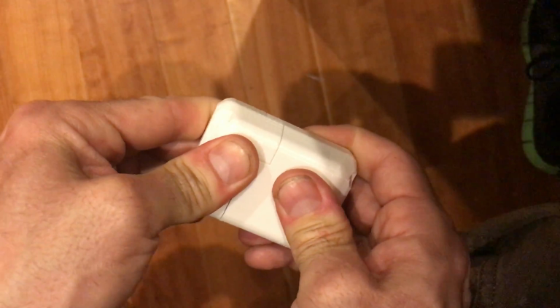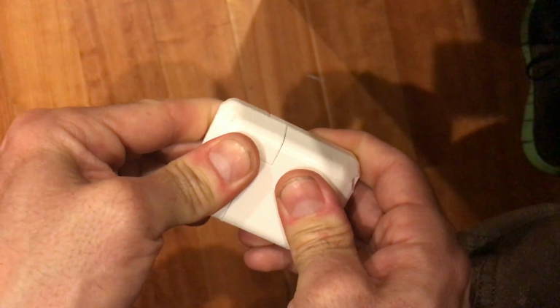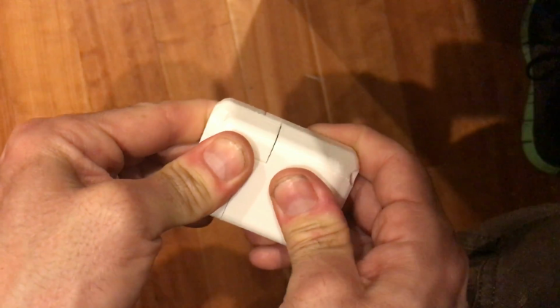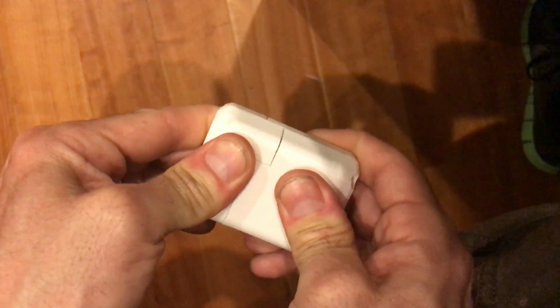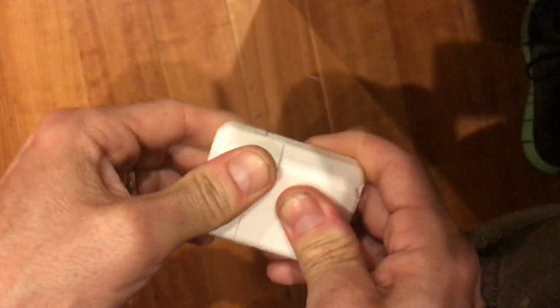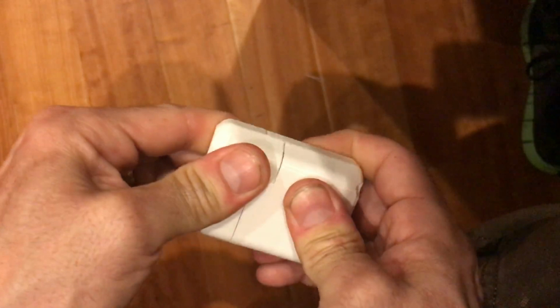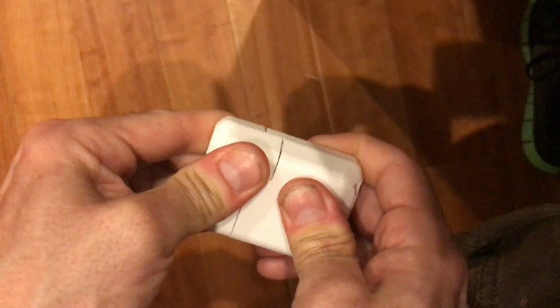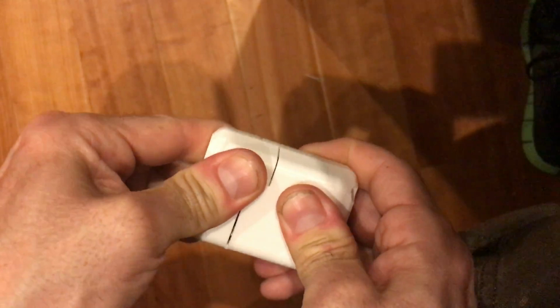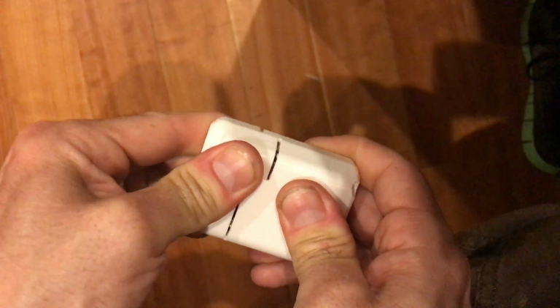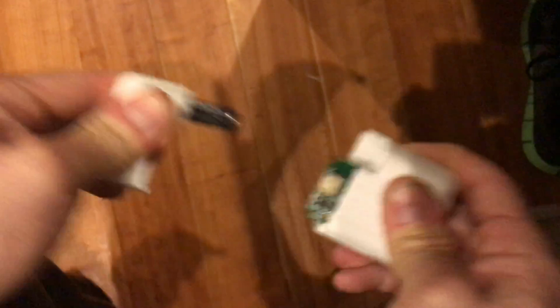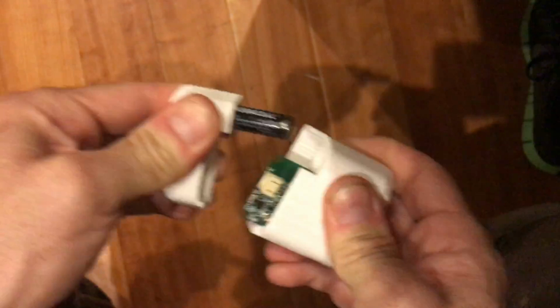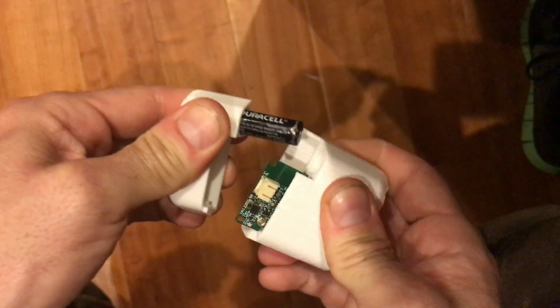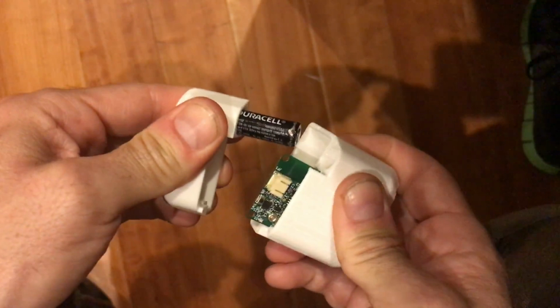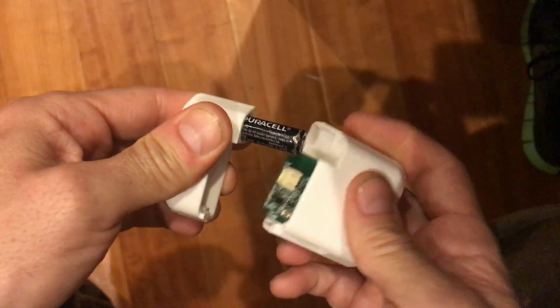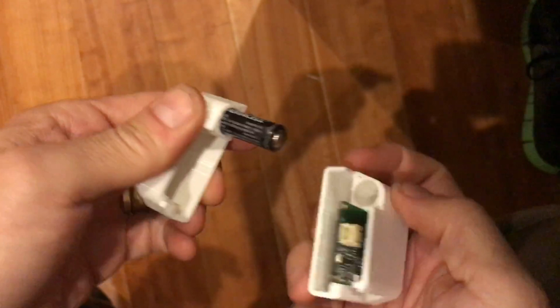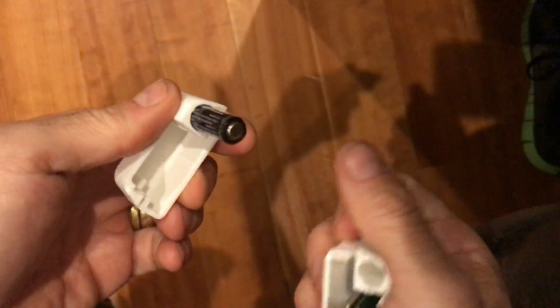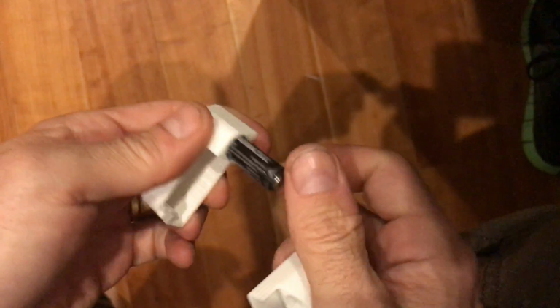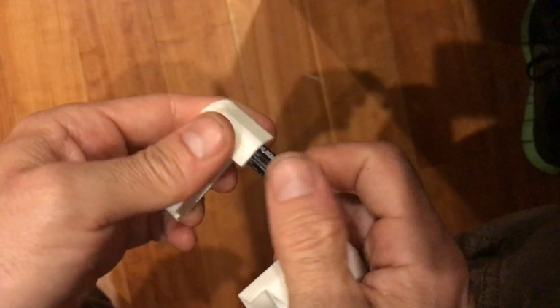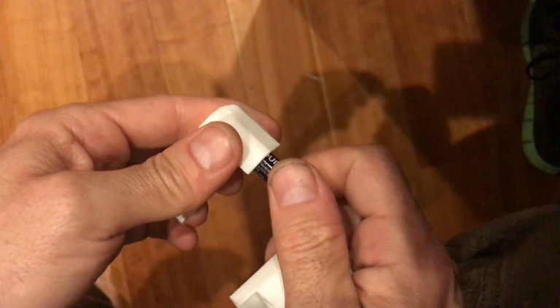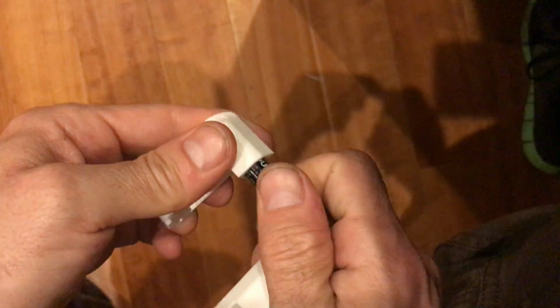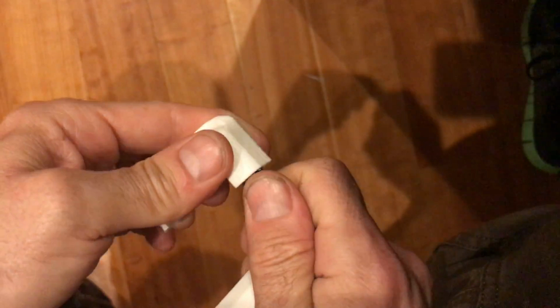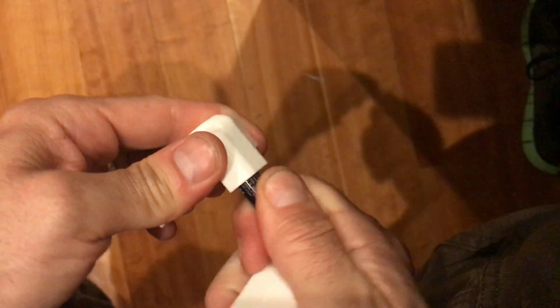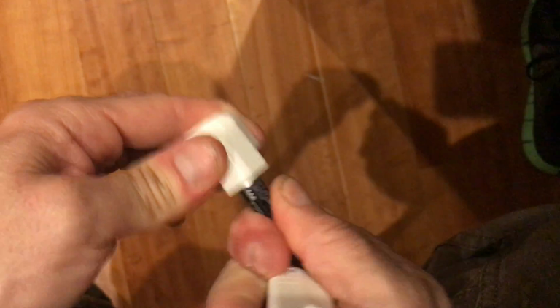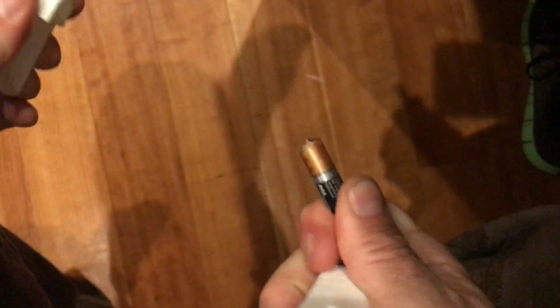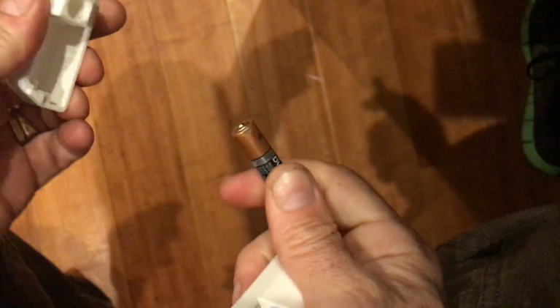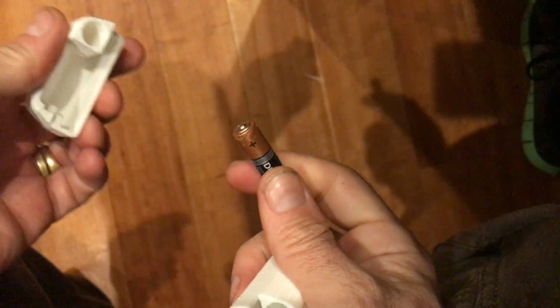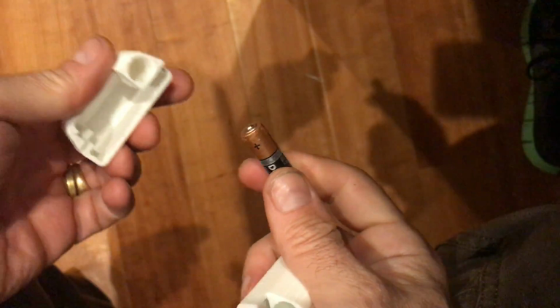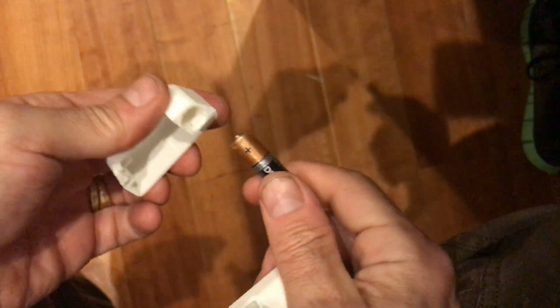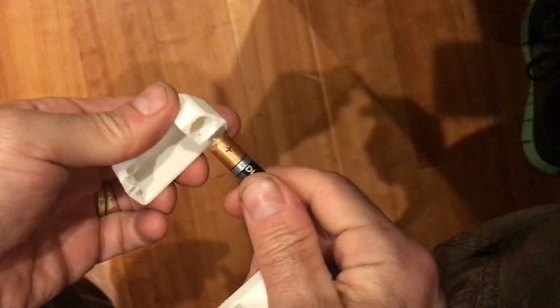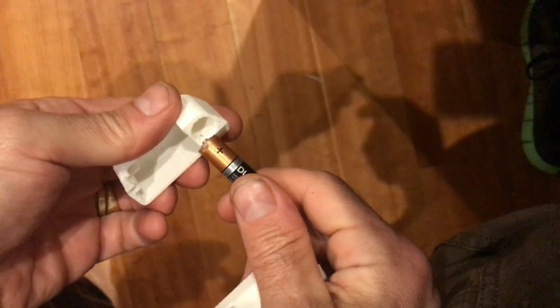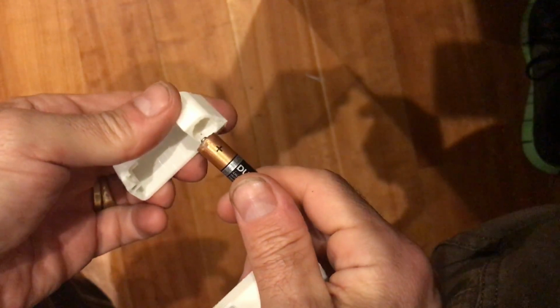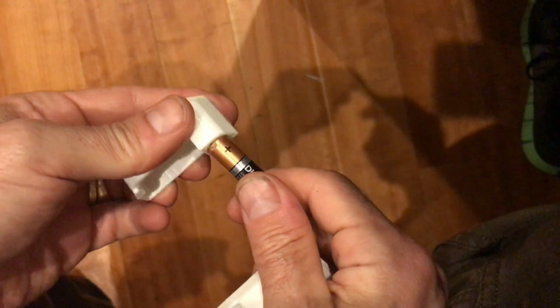The cover is pretty secure, but it will pull off. Notice that you have a spare pump battery in it.